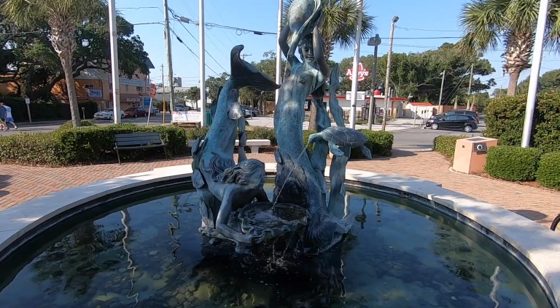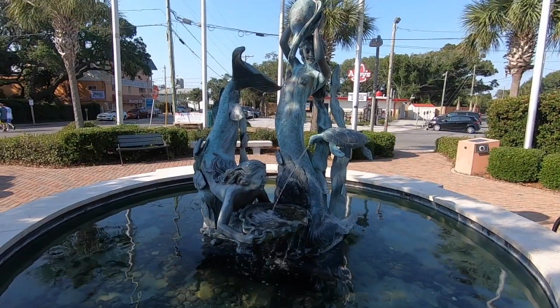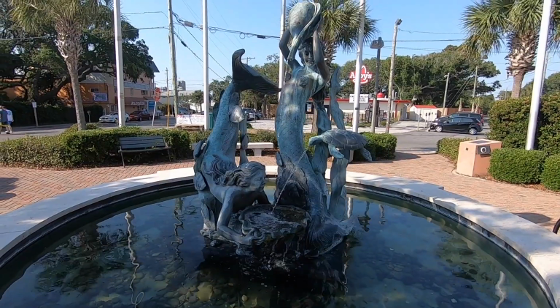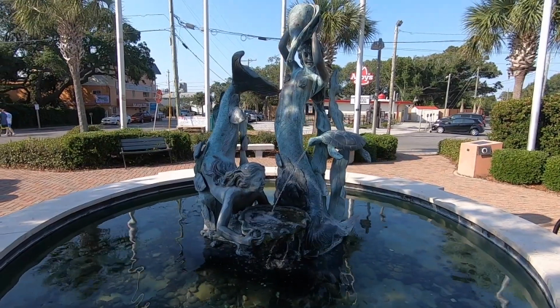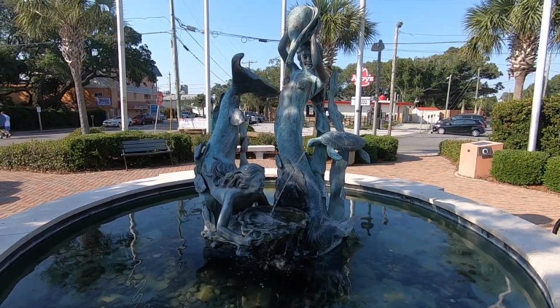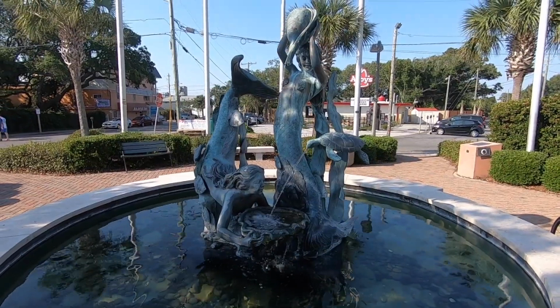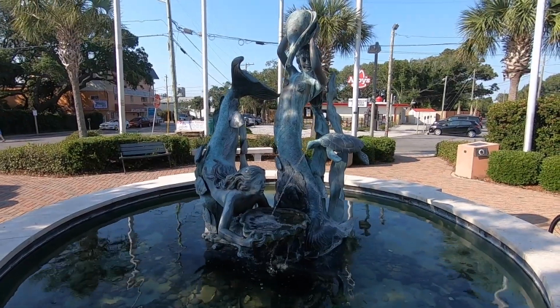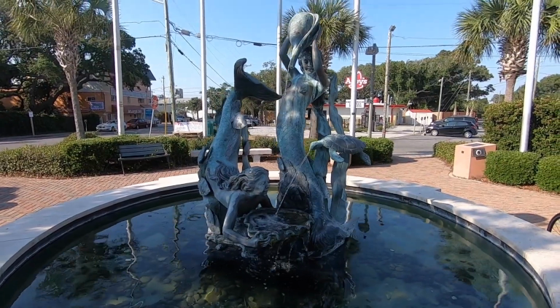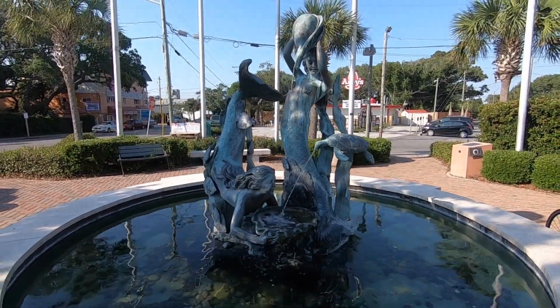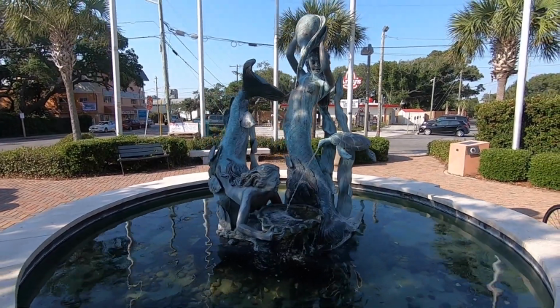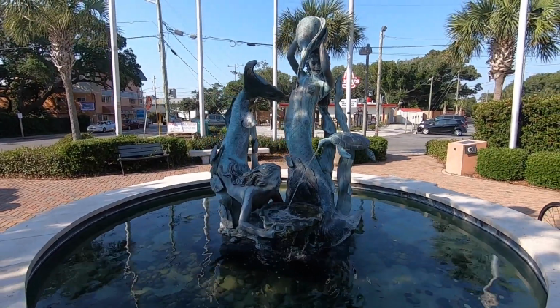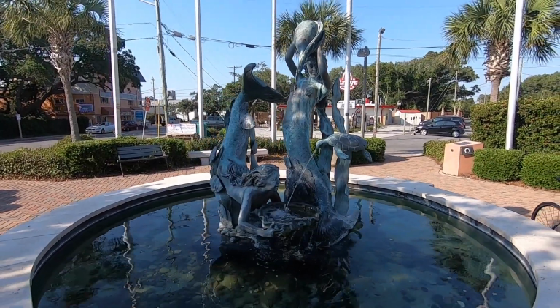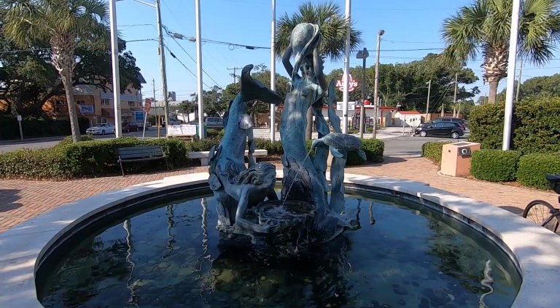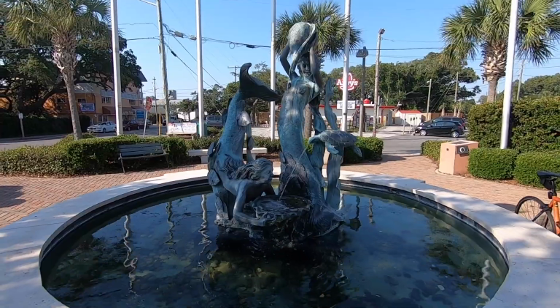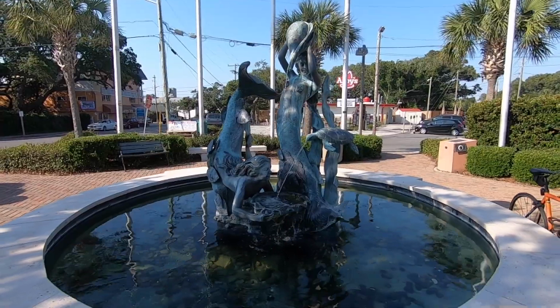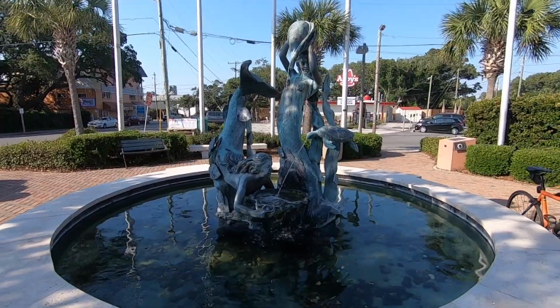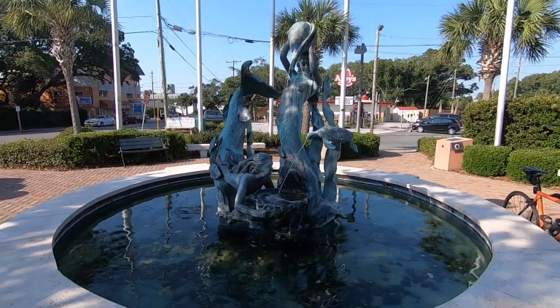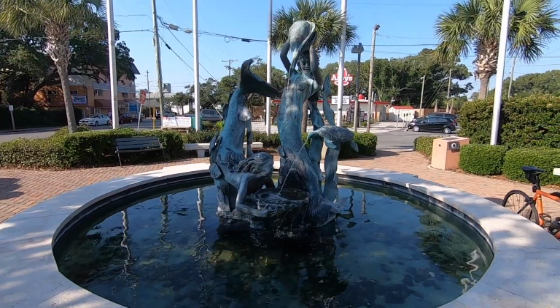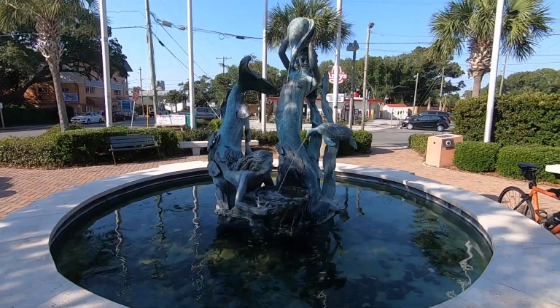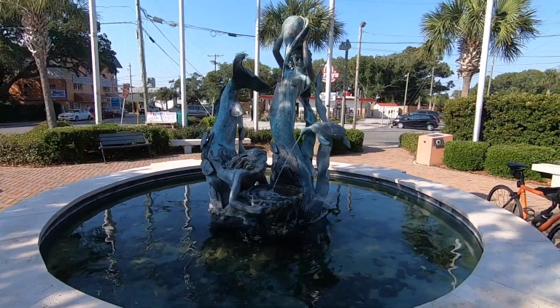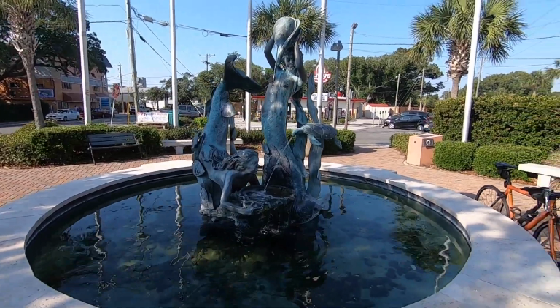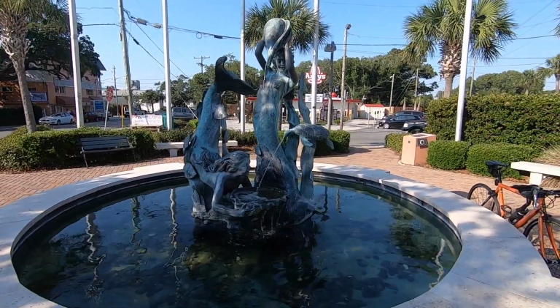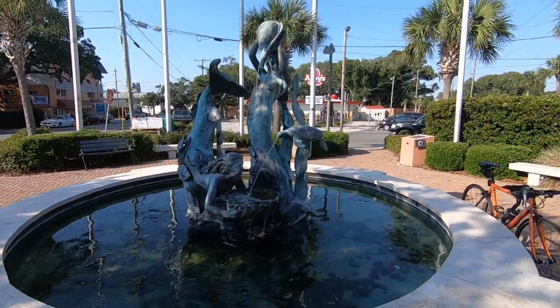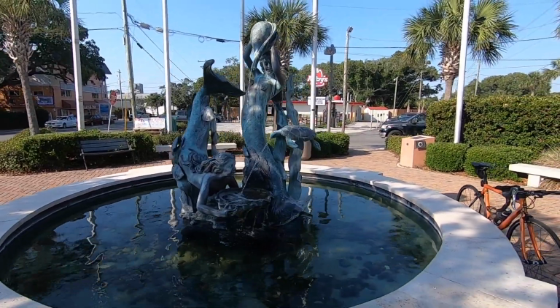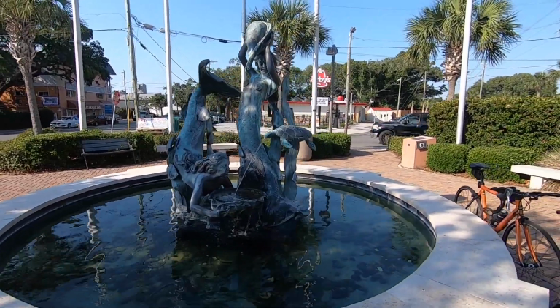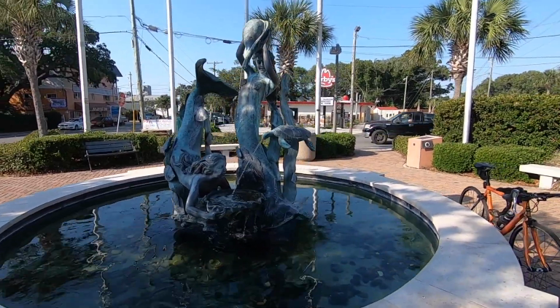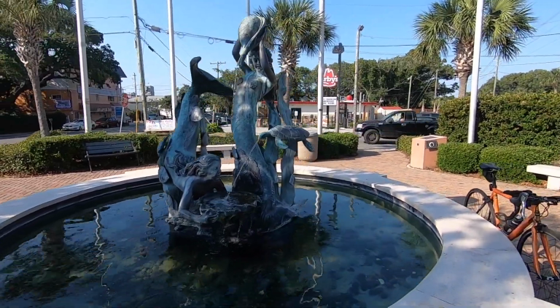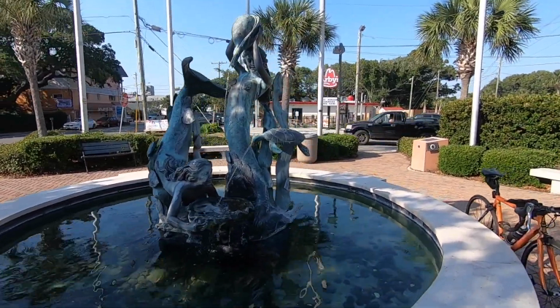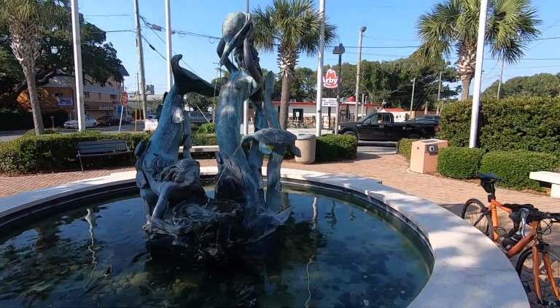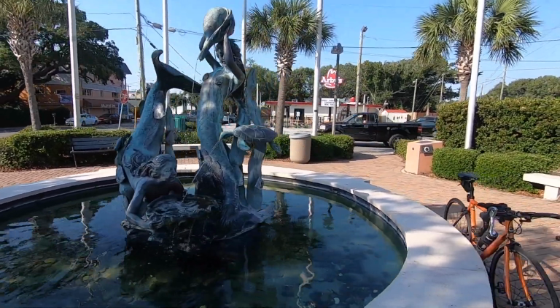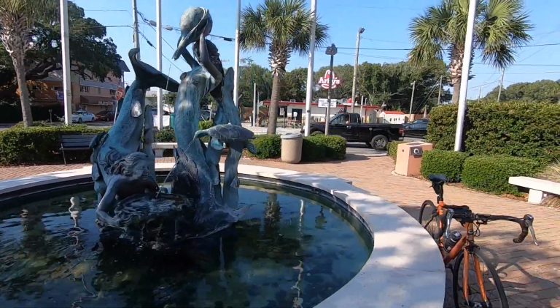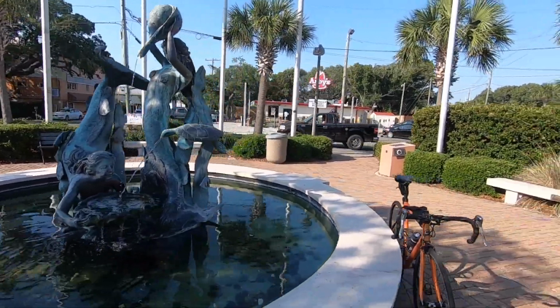Got this nice little fountain here — I guess this is the reason for Nicky's Fountain. And then, of course, we've got a geocache over here.